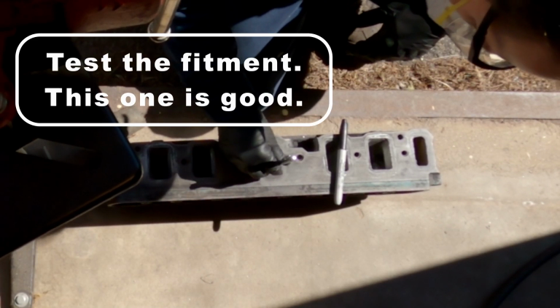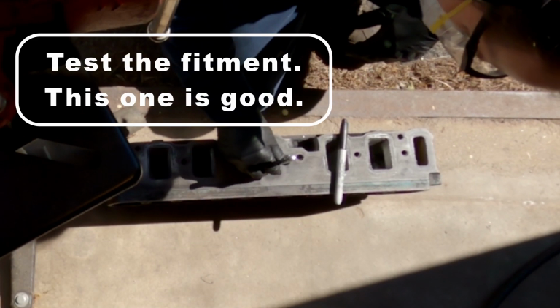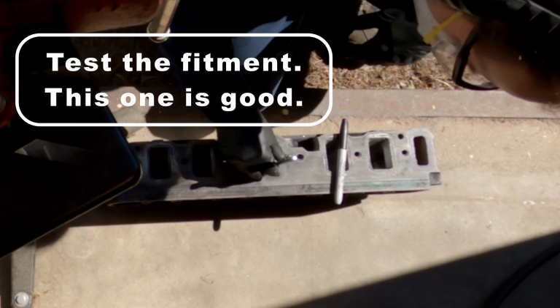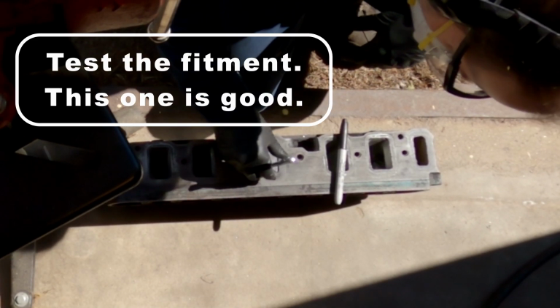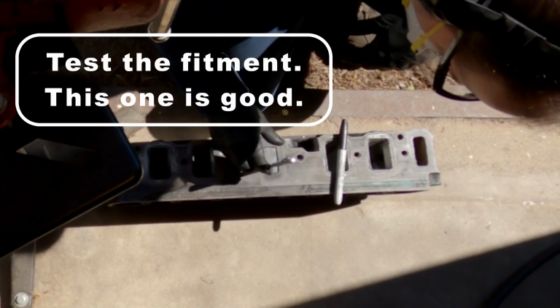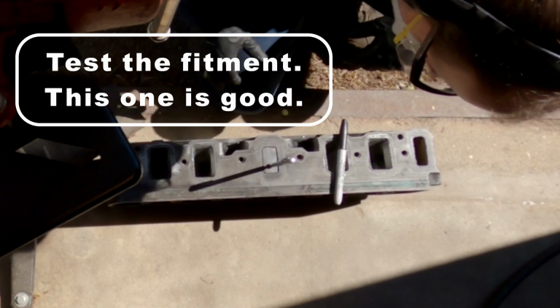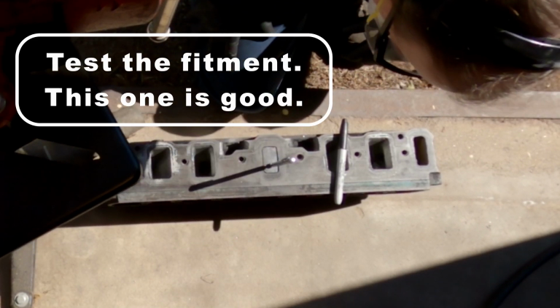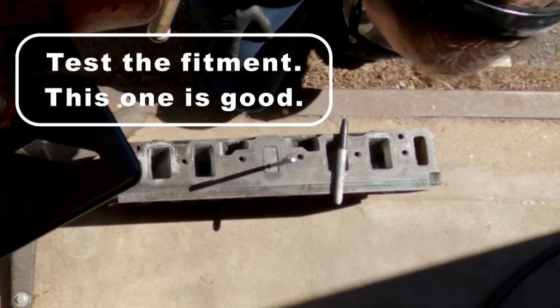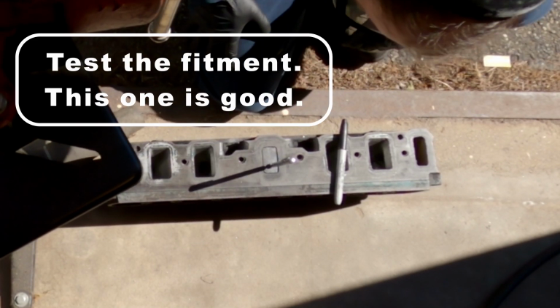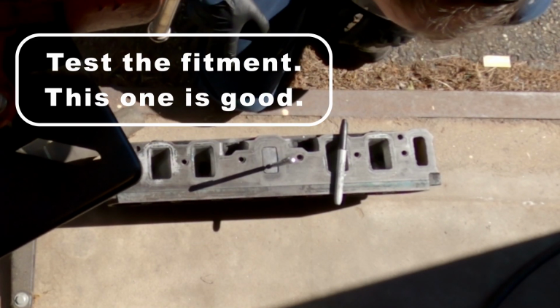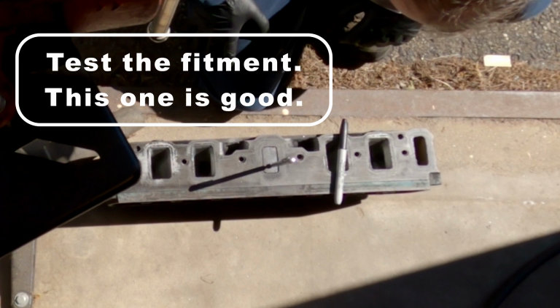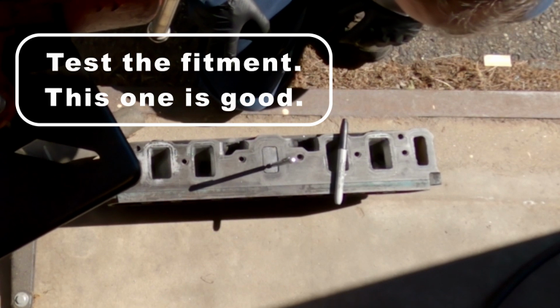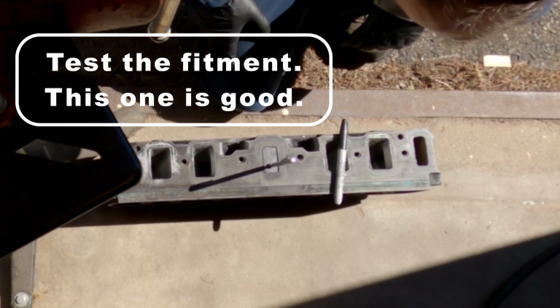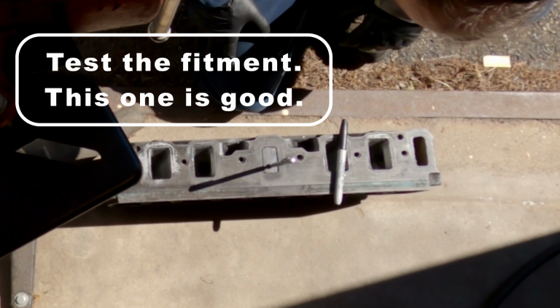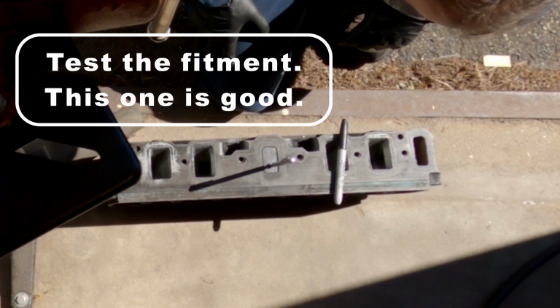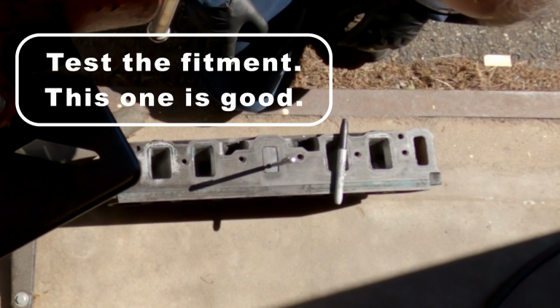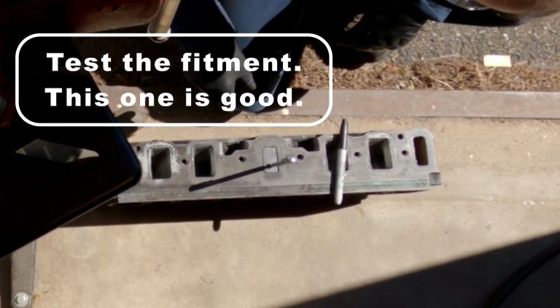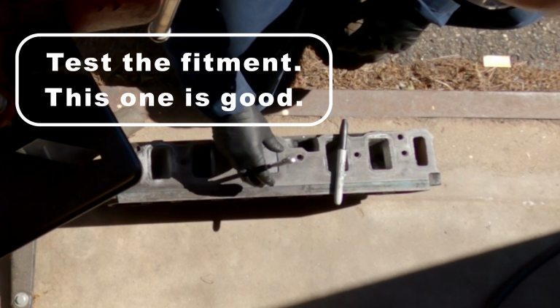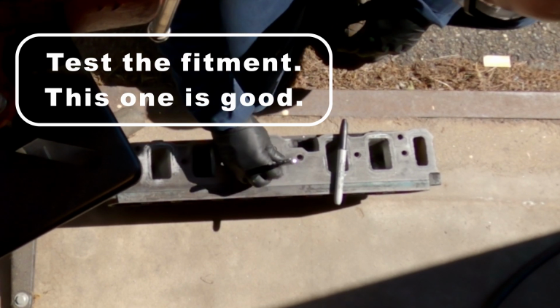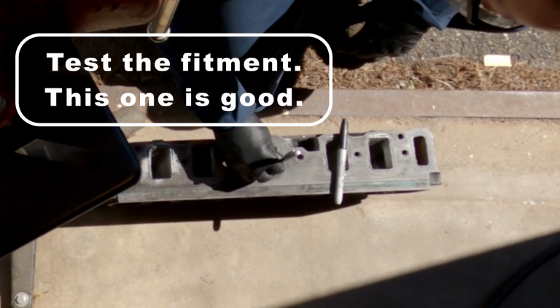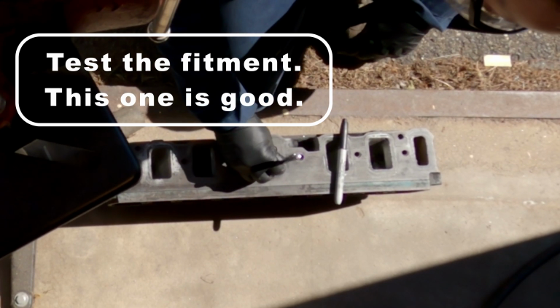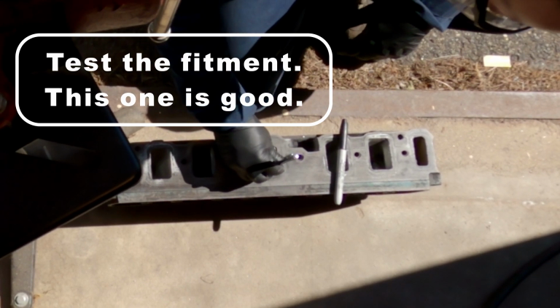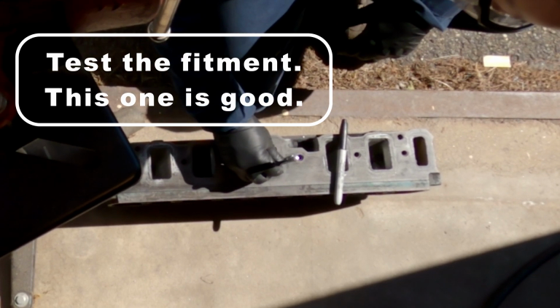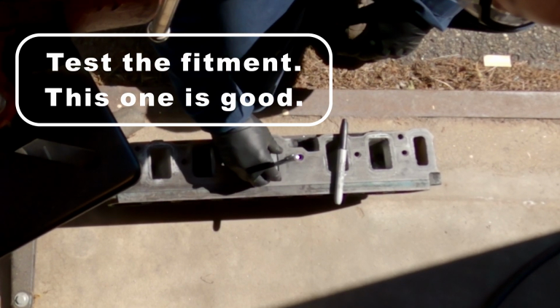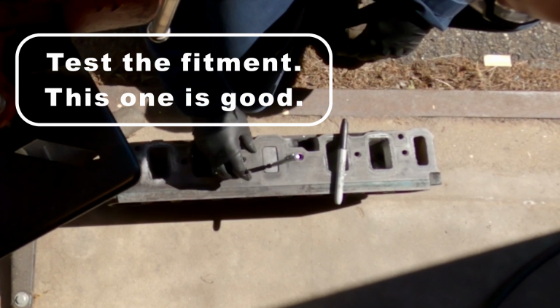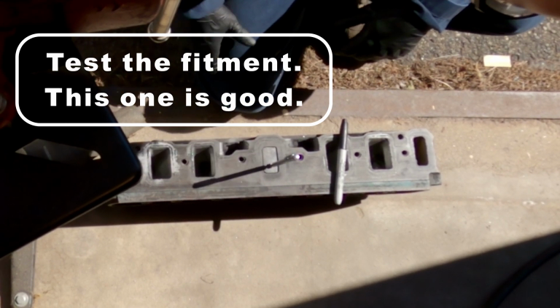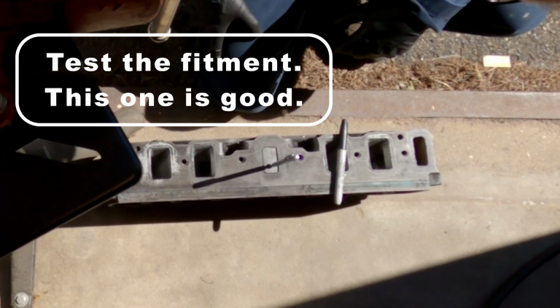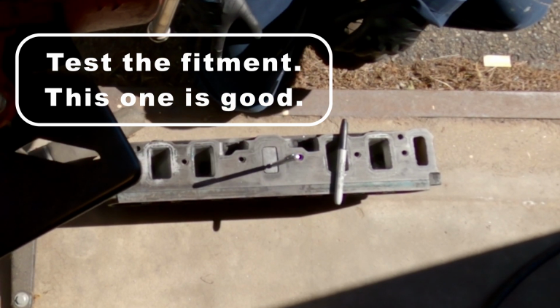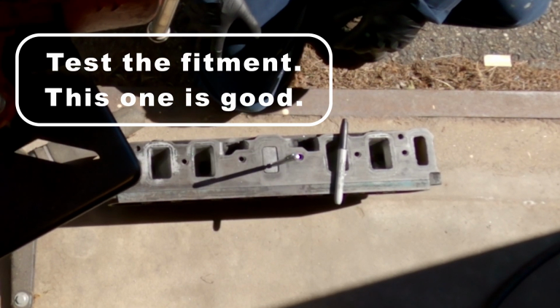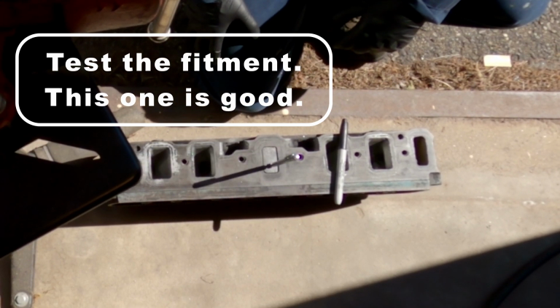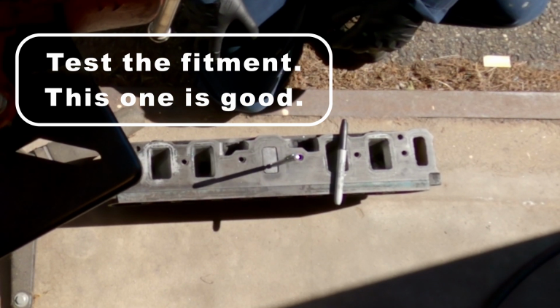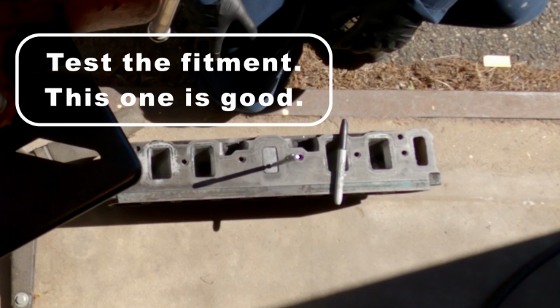Be sure to keep checking your fitment, and once it sits in about an eighth of an inch or so, your fitment is good.